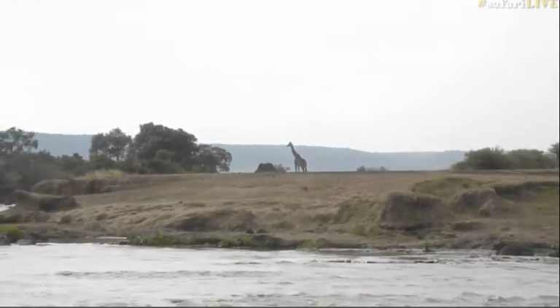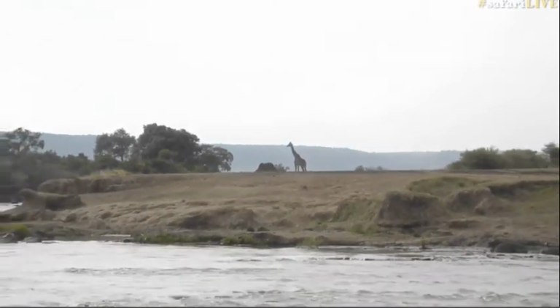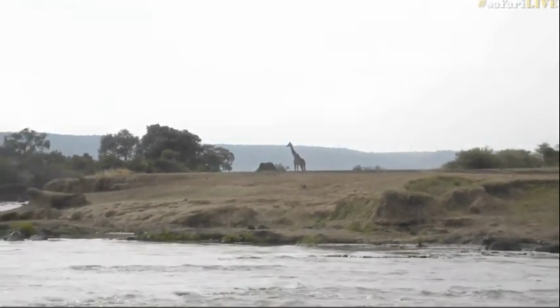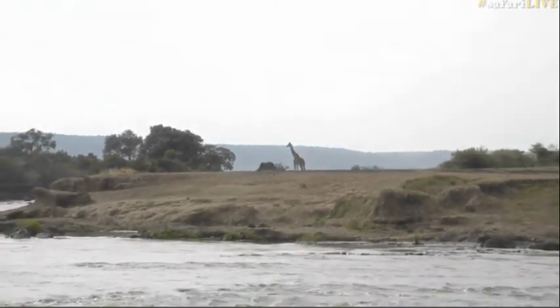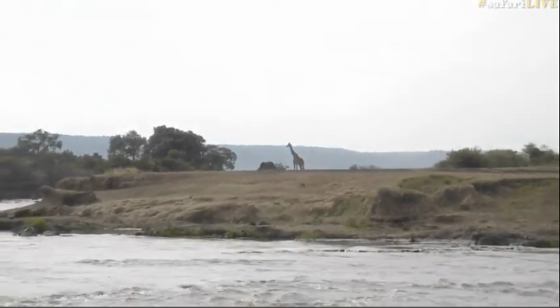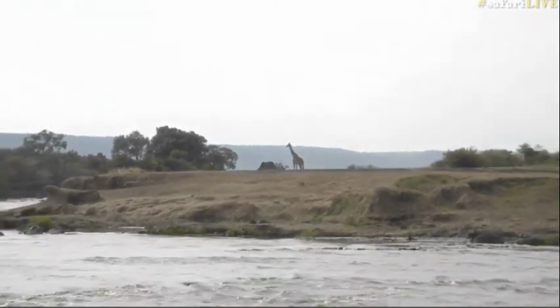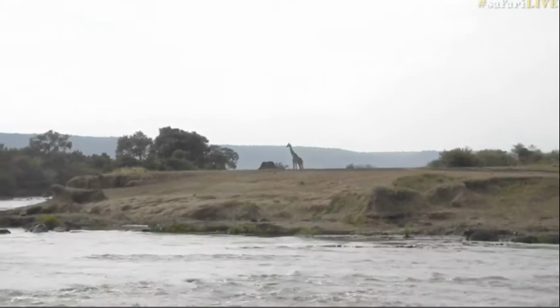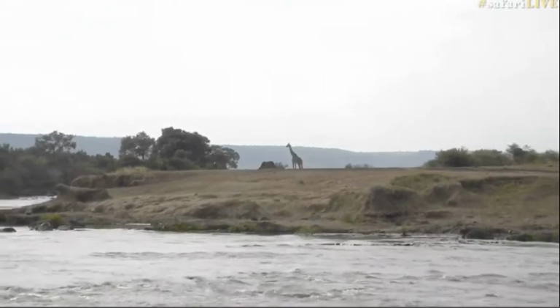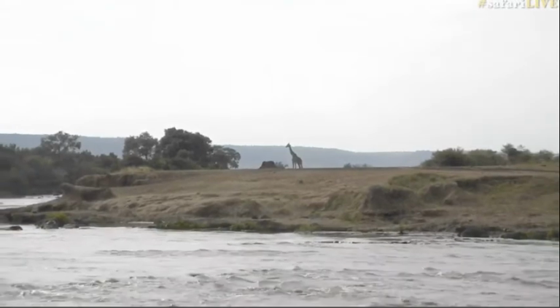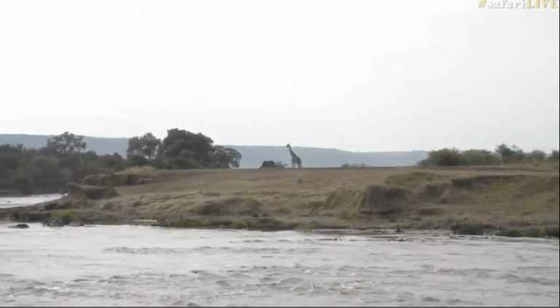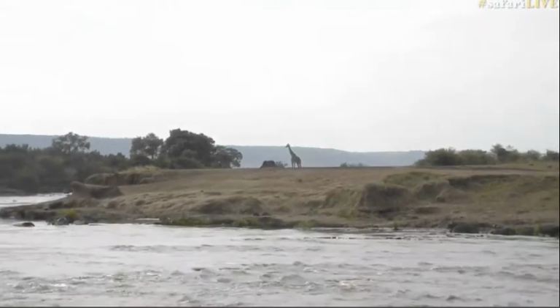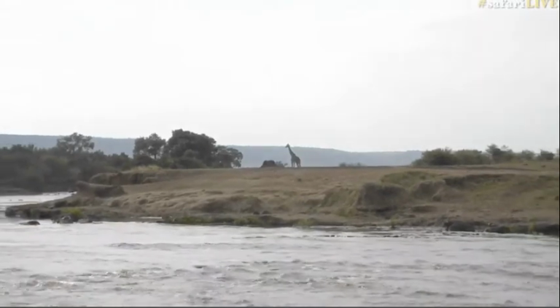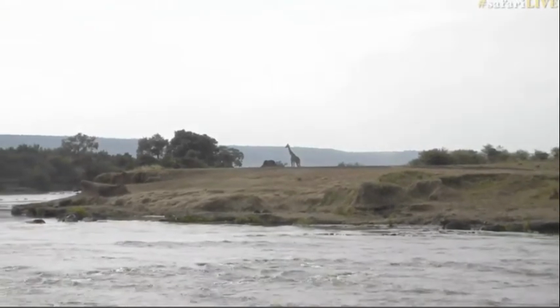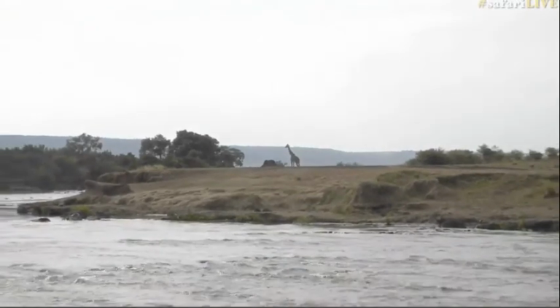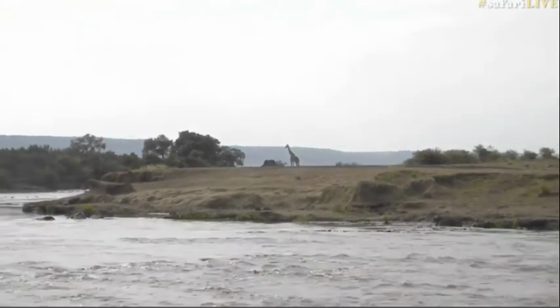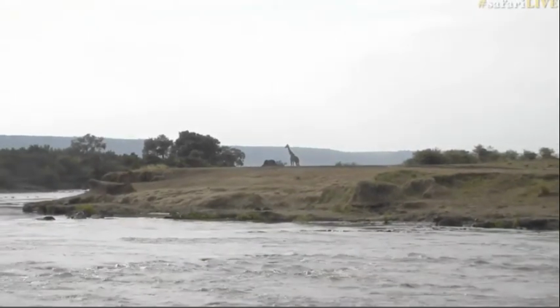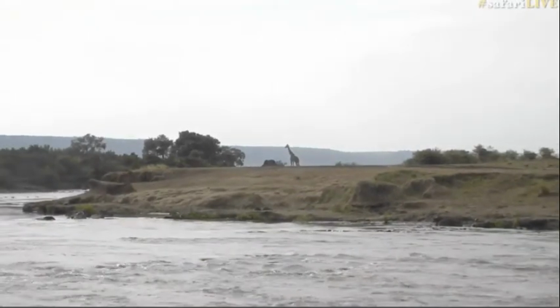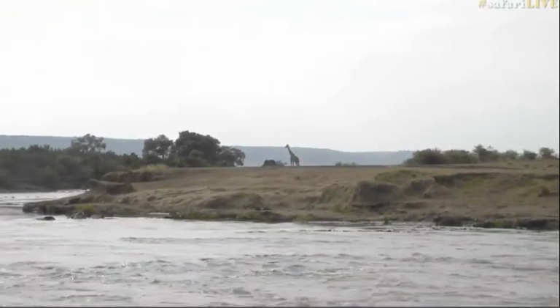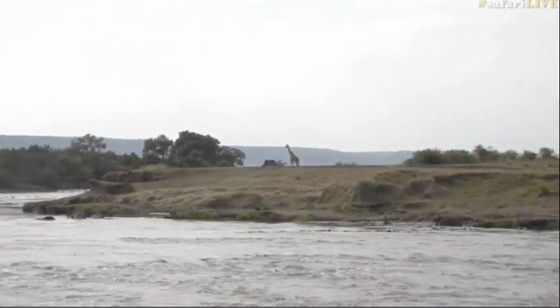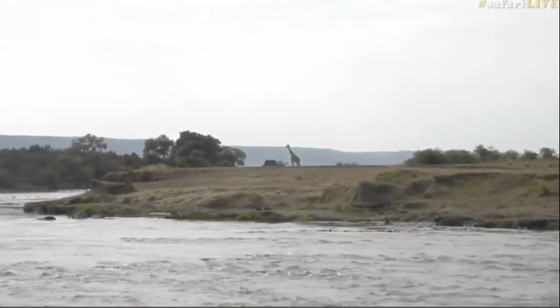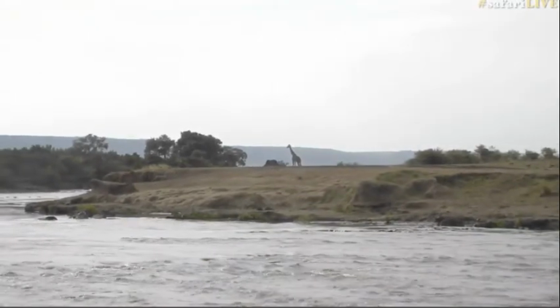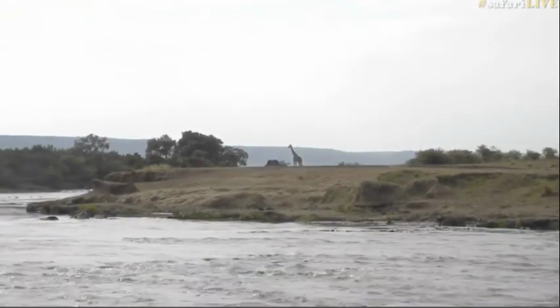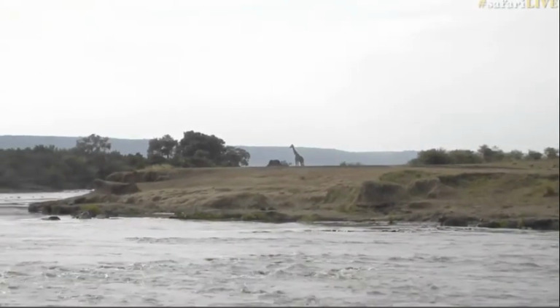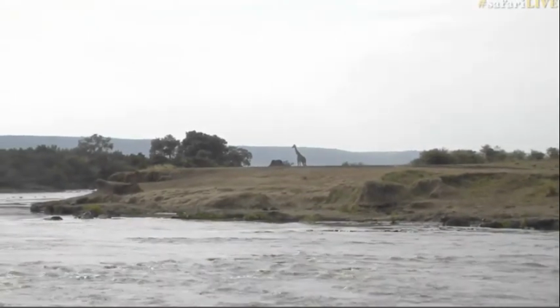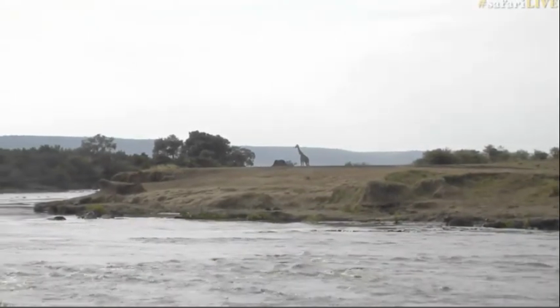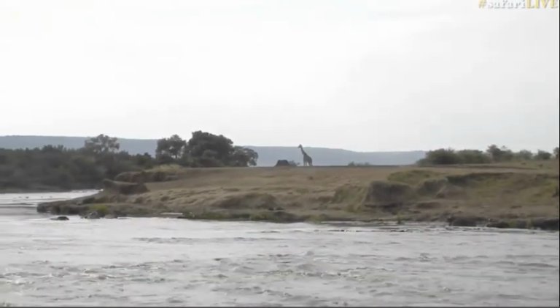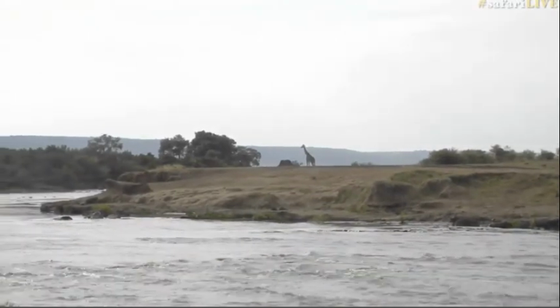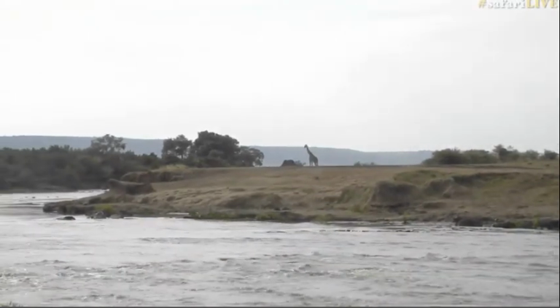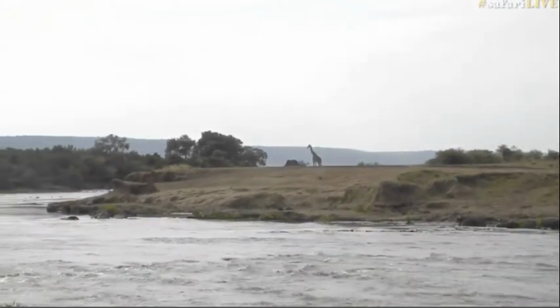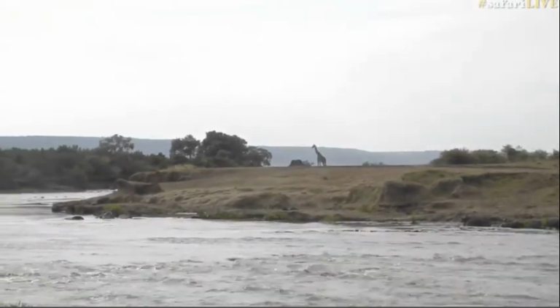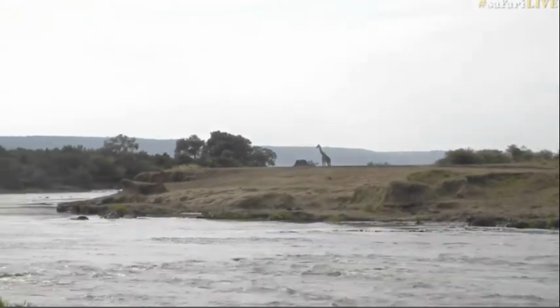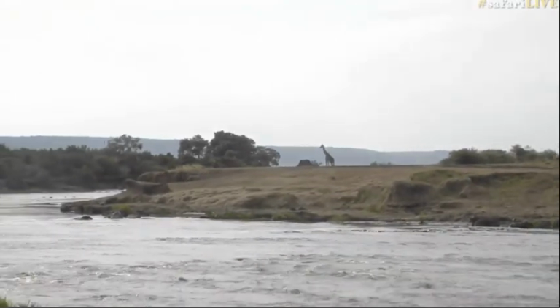It sounds like Tristan has found something interesting. I didn't catch exactly what it was, but hurry on down and have a look for yourself.